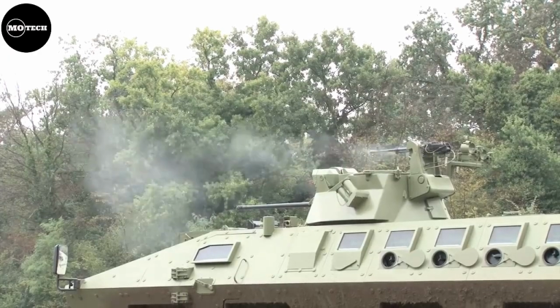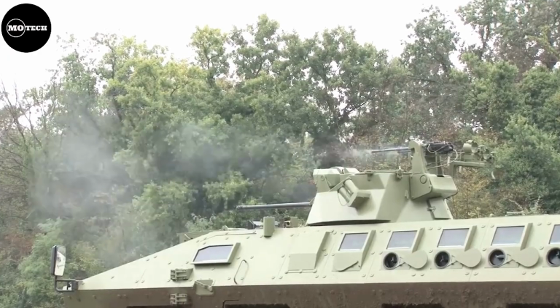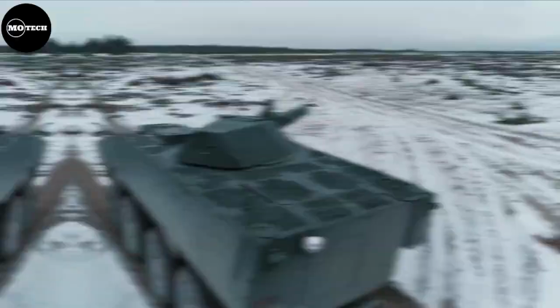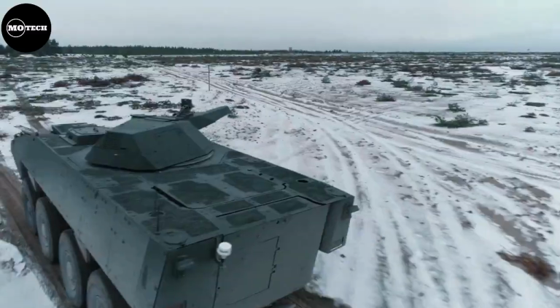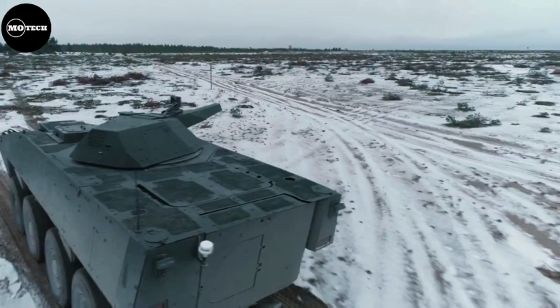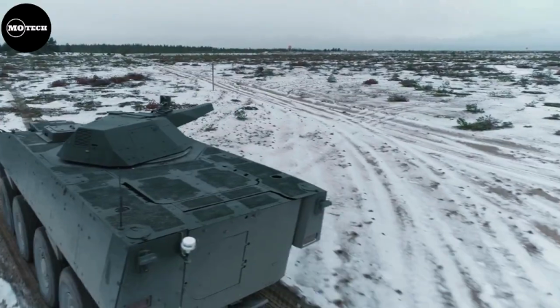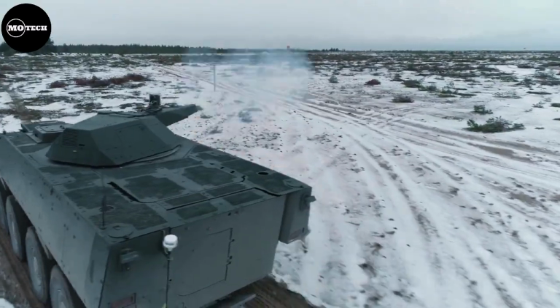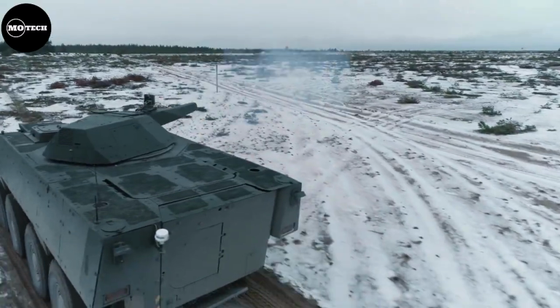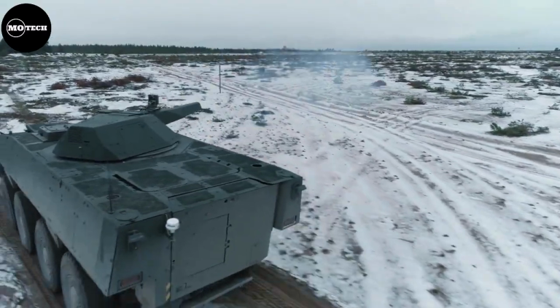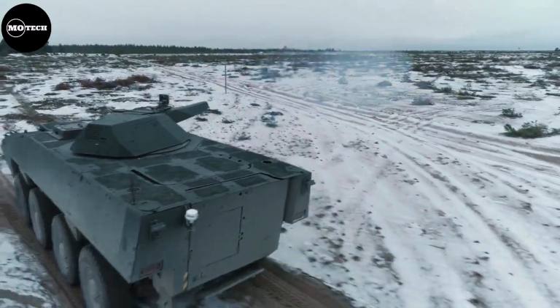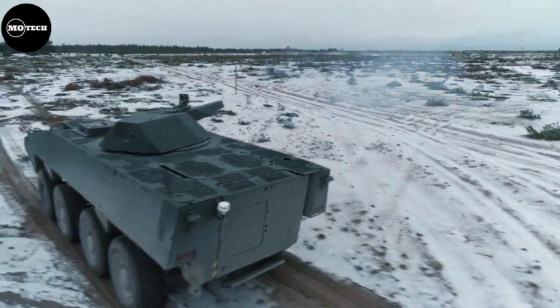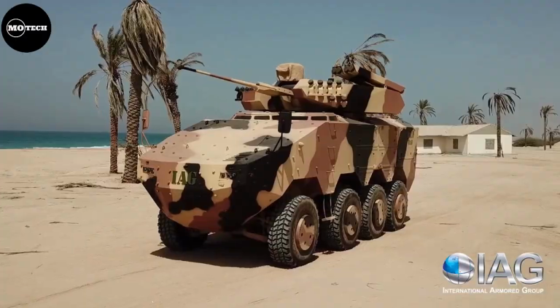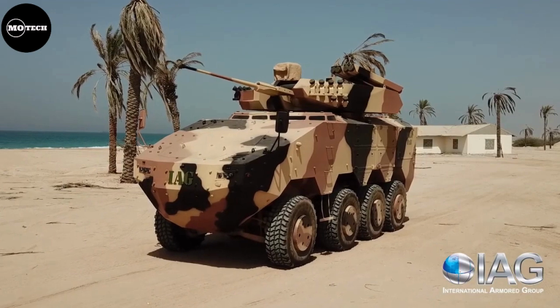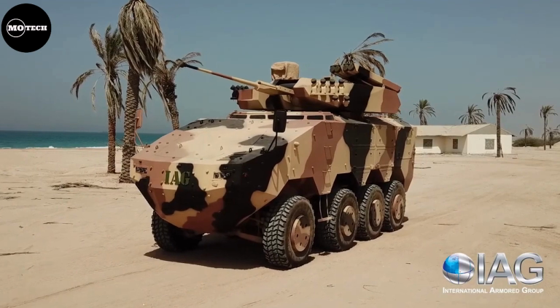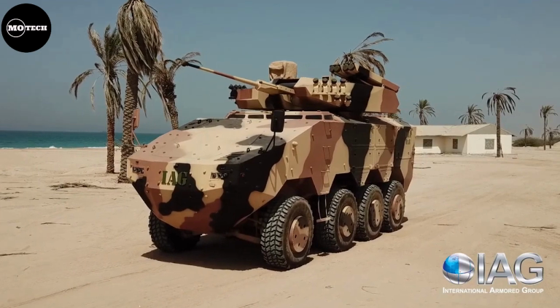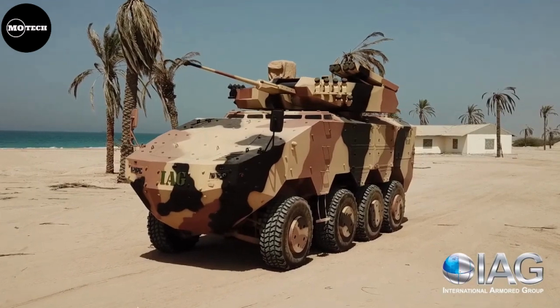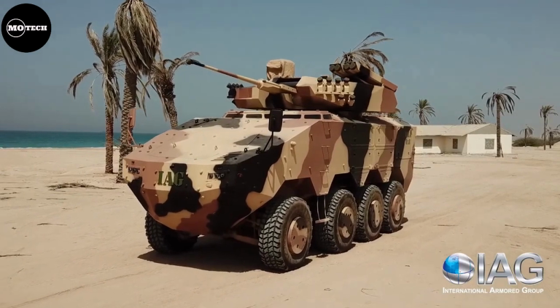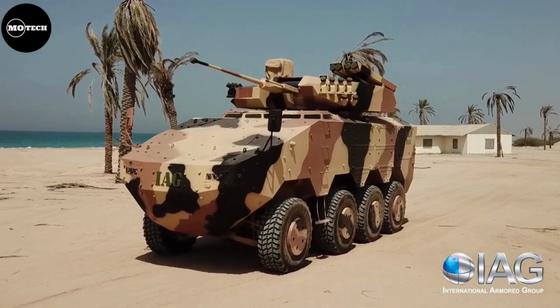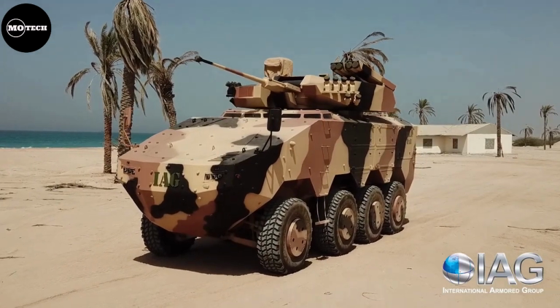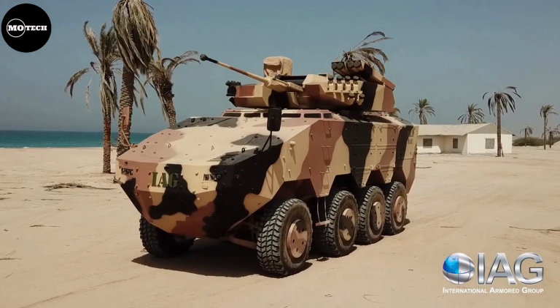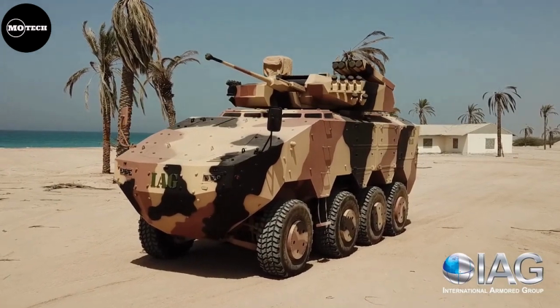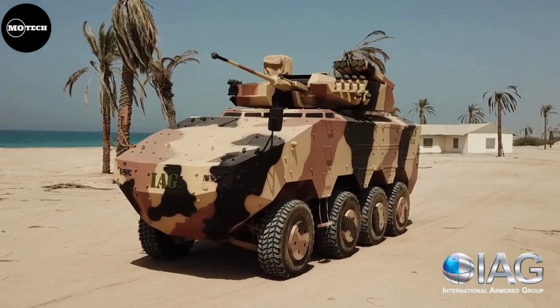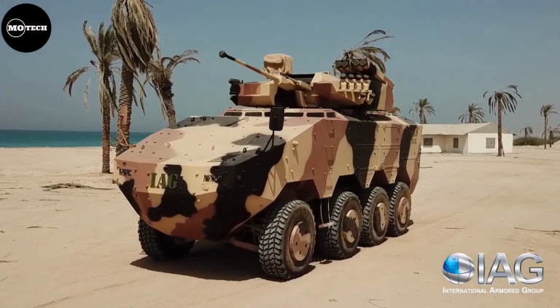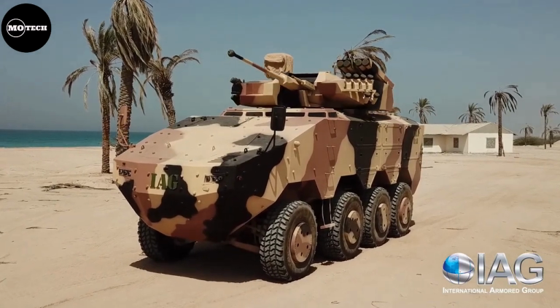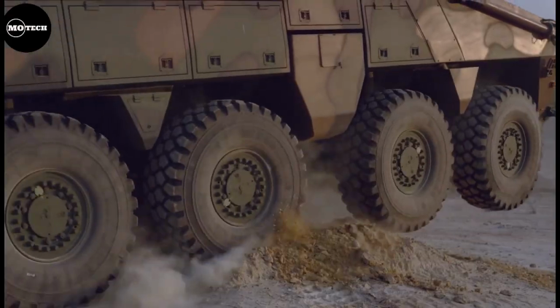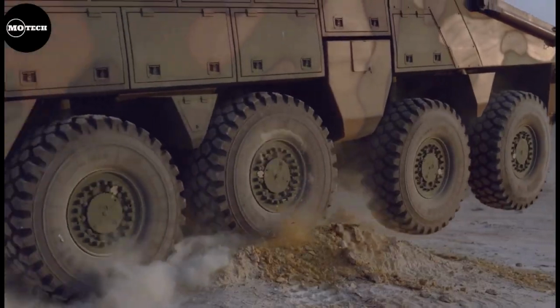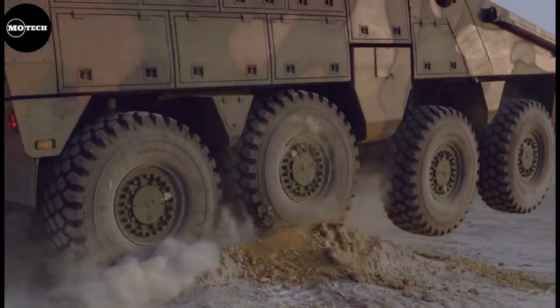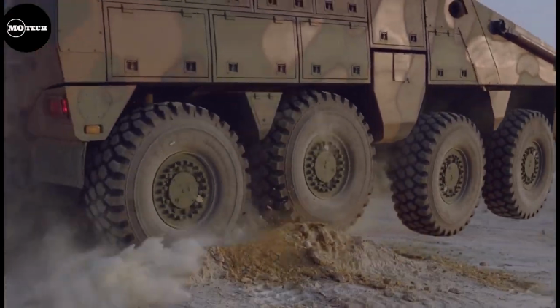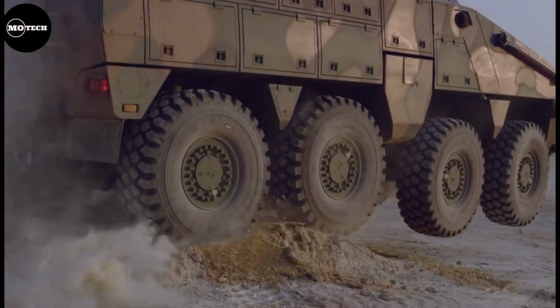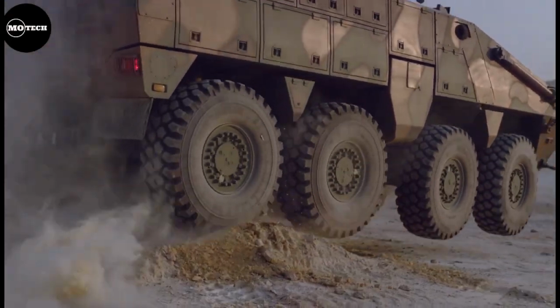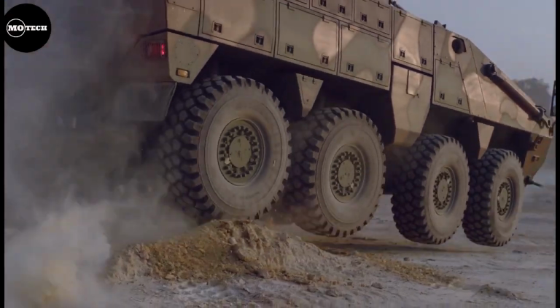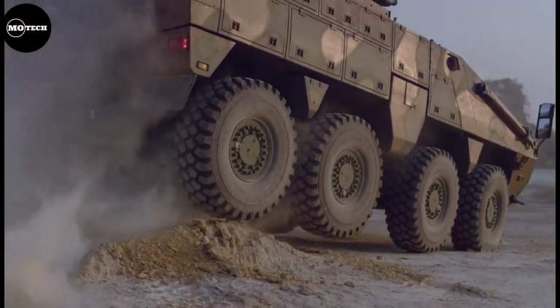These are the 10 most powerful 8-wheeled off-road armored military vehicles in the world. Let's begin.